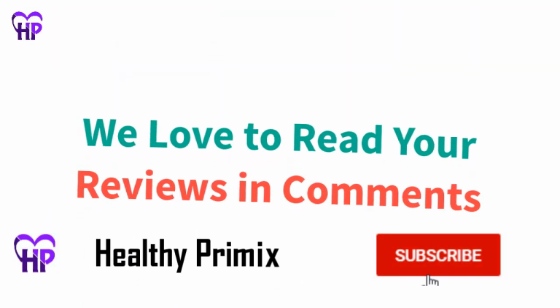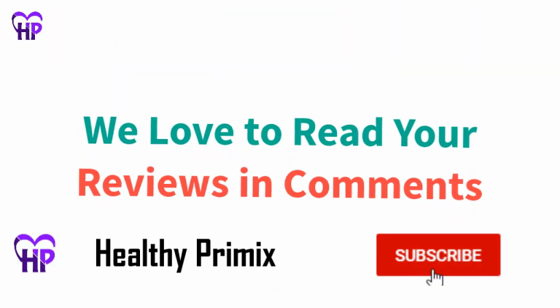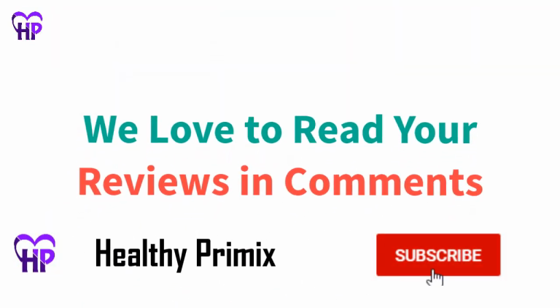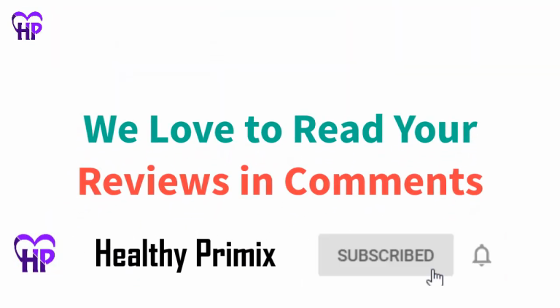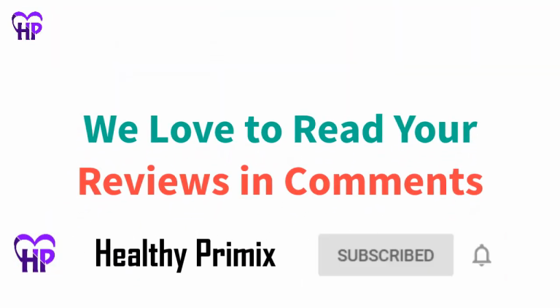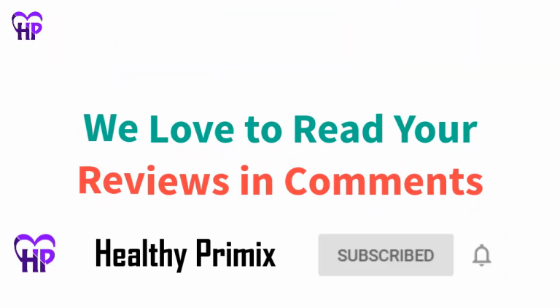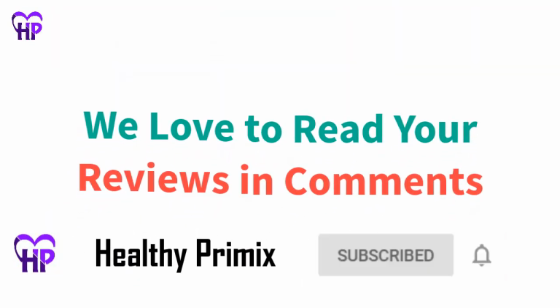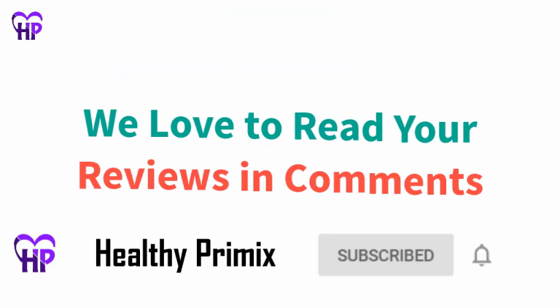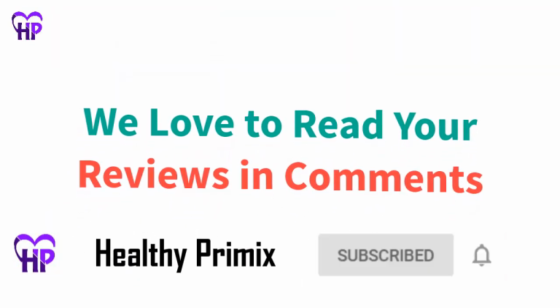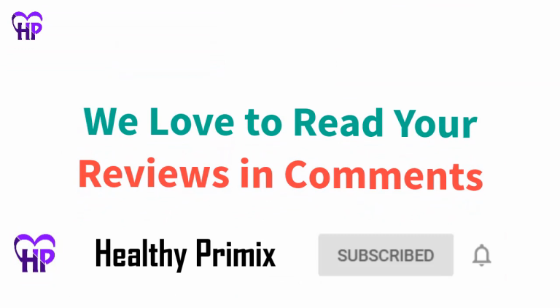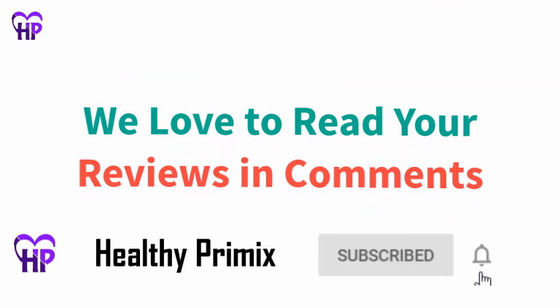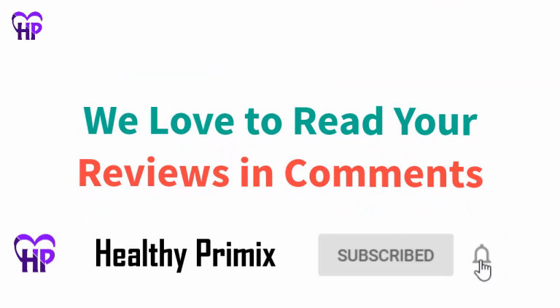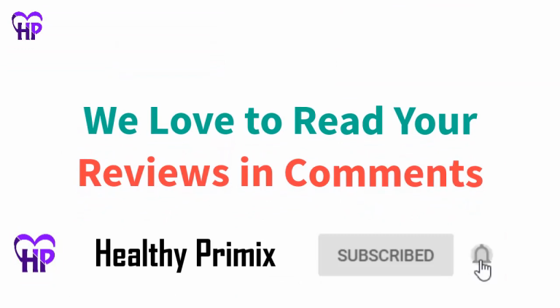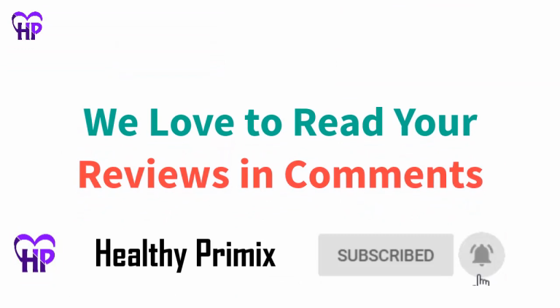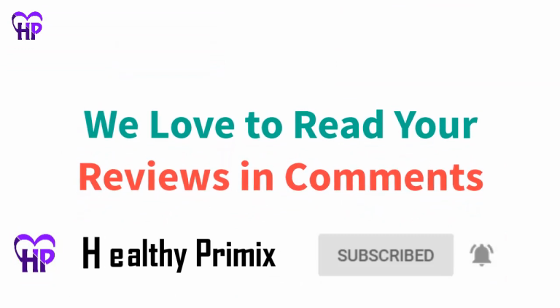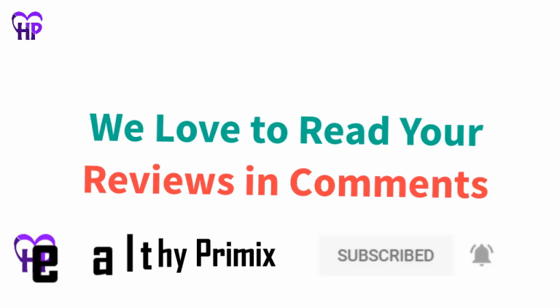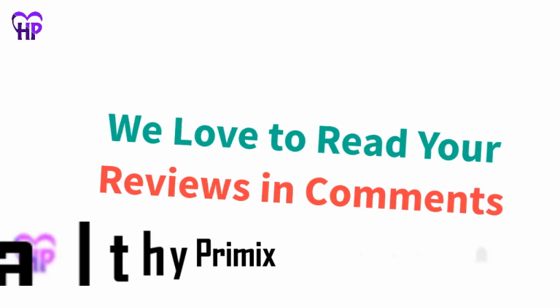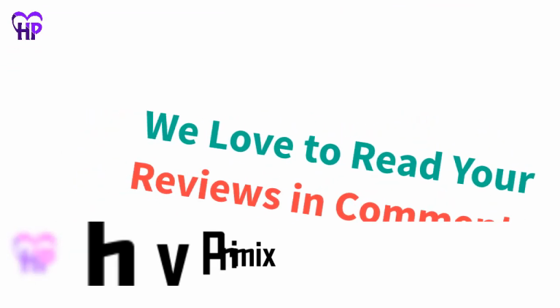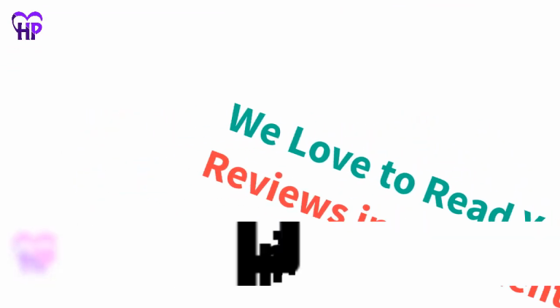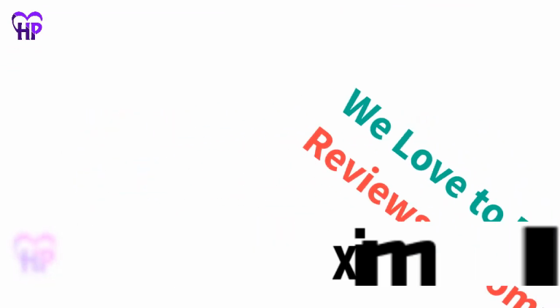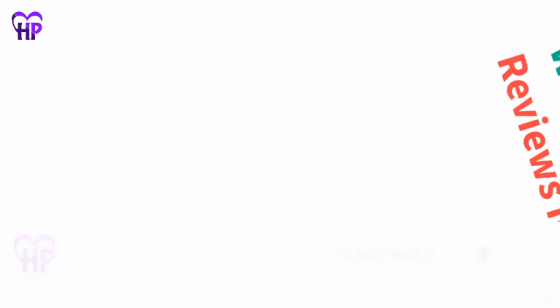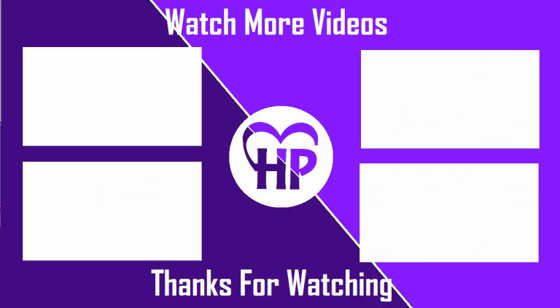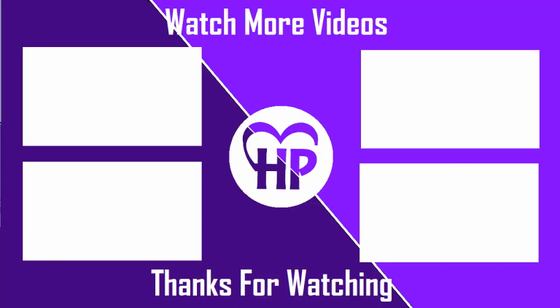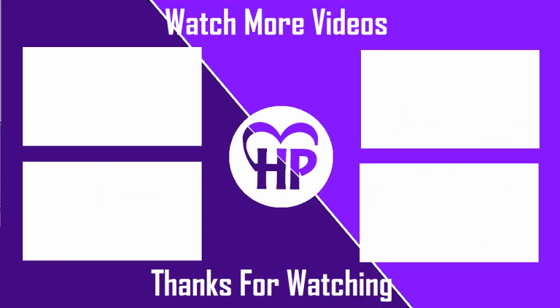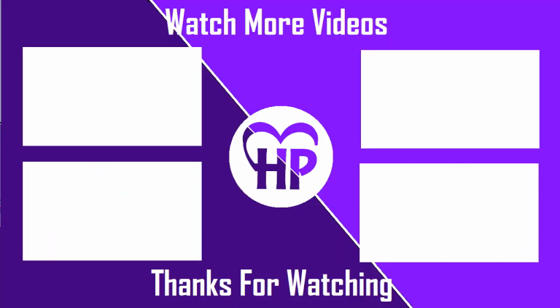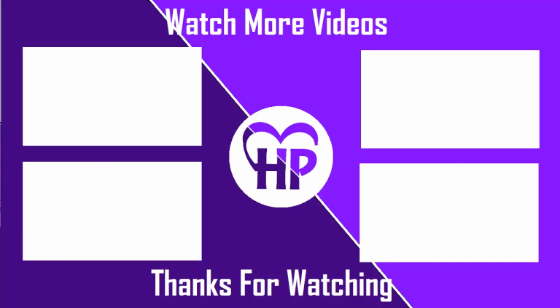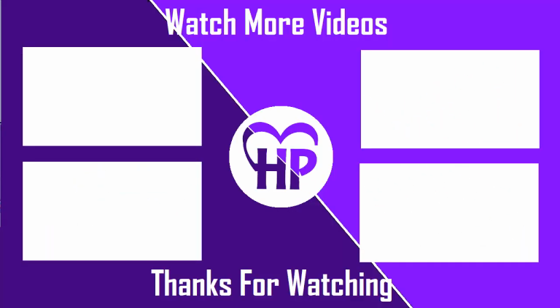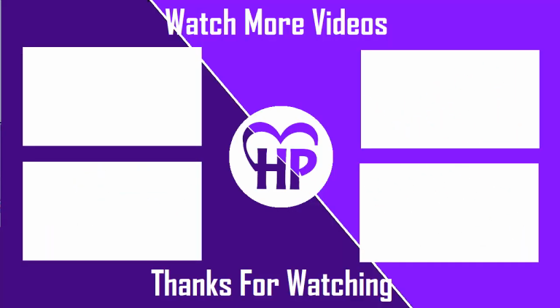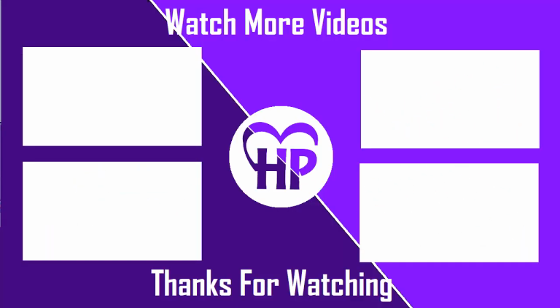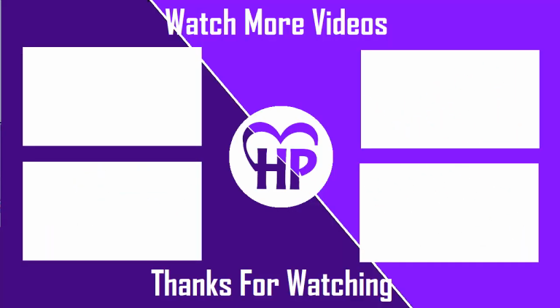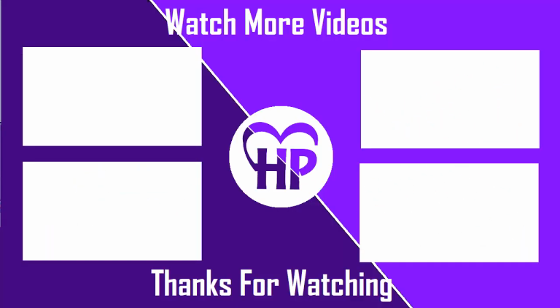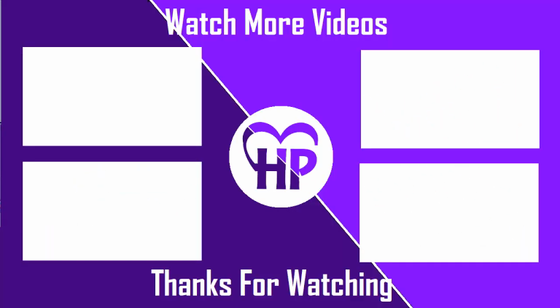This was all for now. For more videos and updates, subscribe to our channel and ring the bell icon. Thanks for watching.